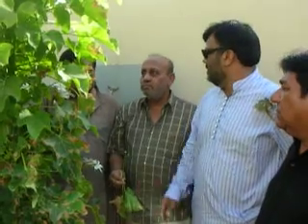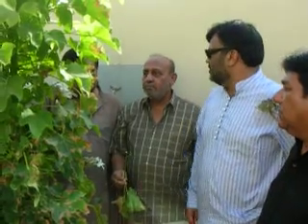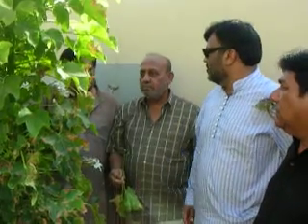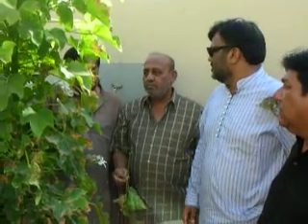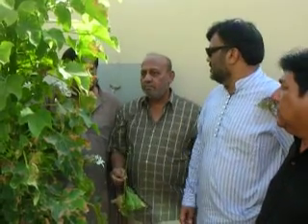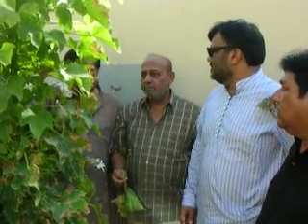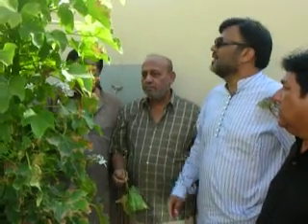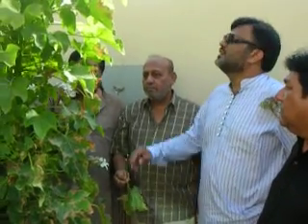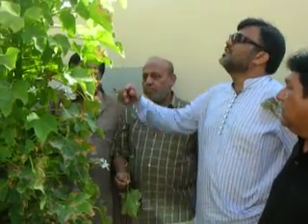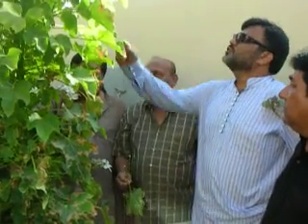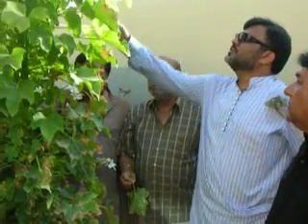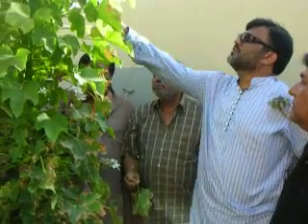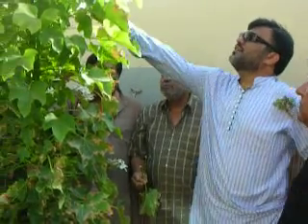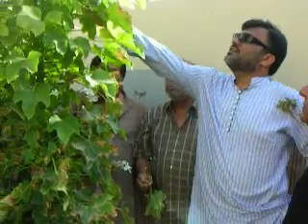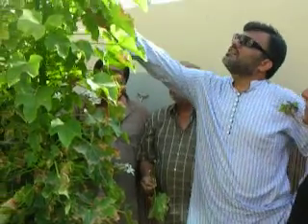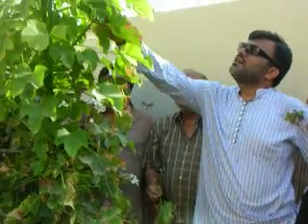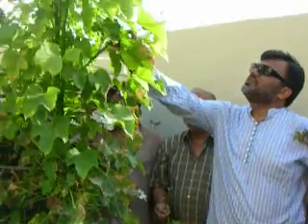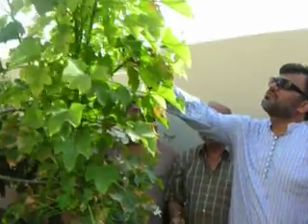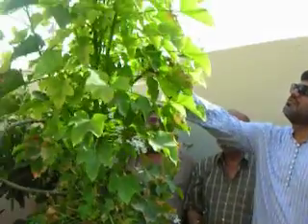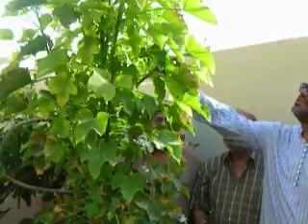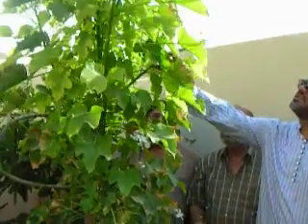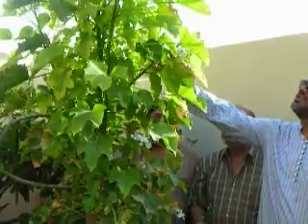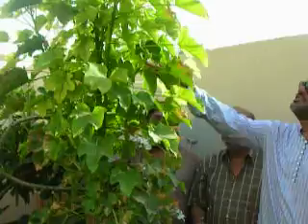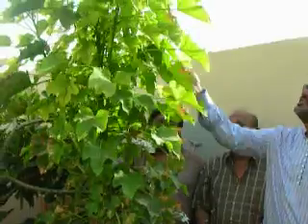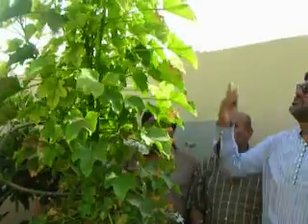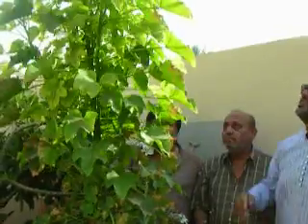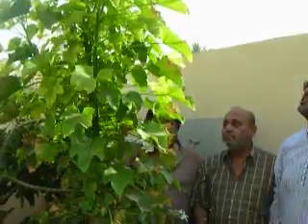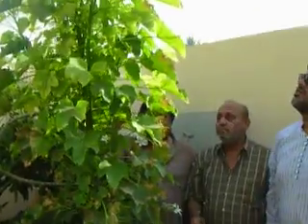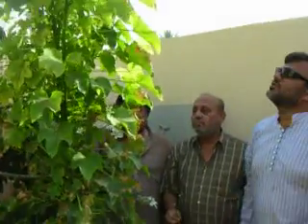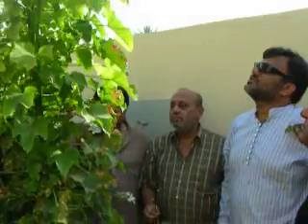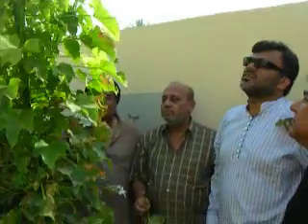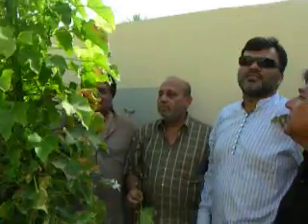Soon it will have flowers and seeds will come out, insha Allah. It is good growth — and not only that.